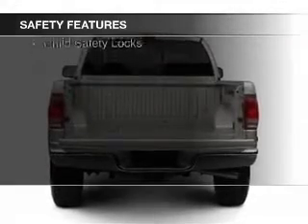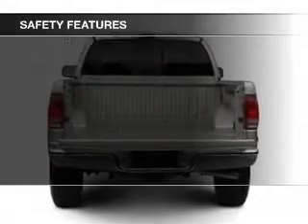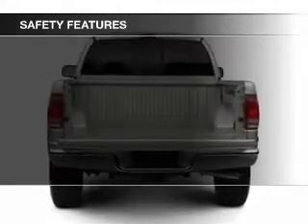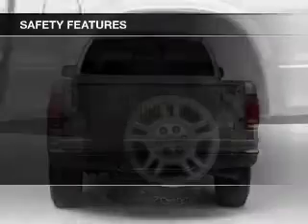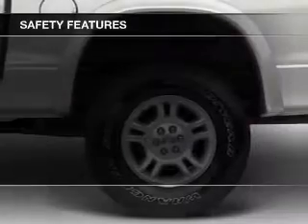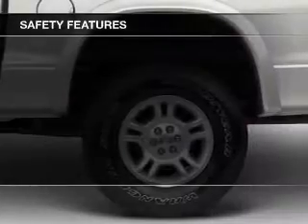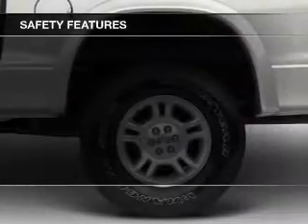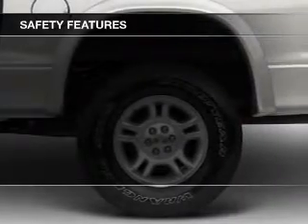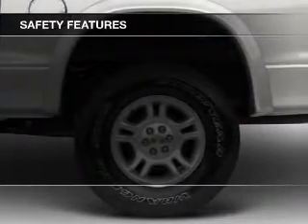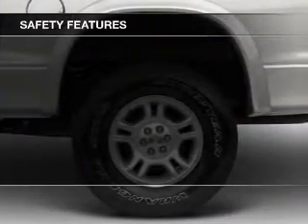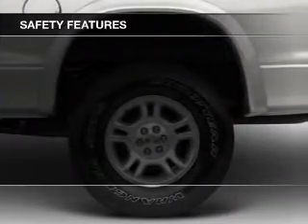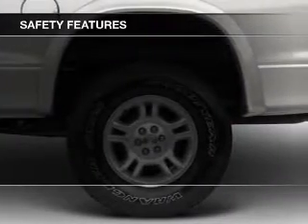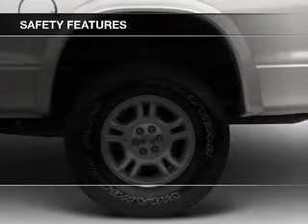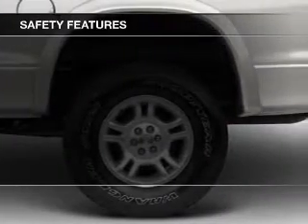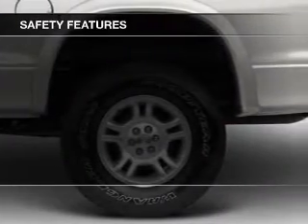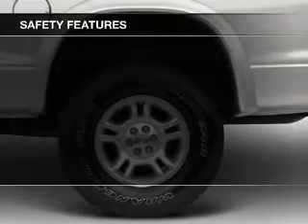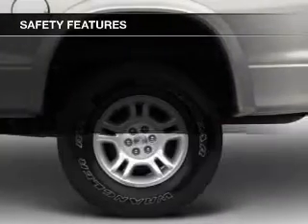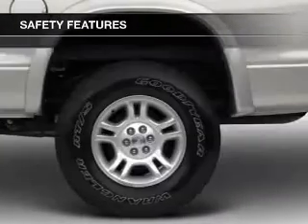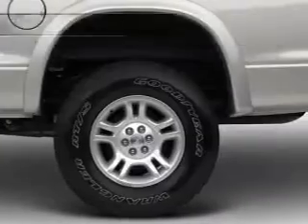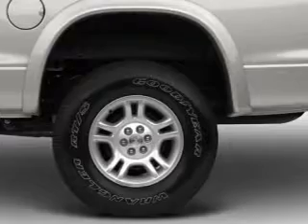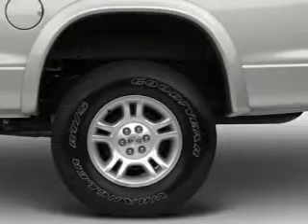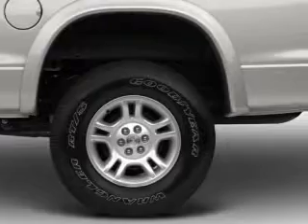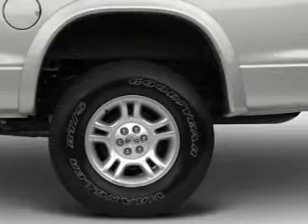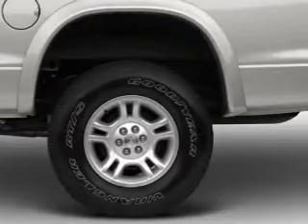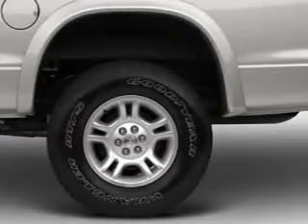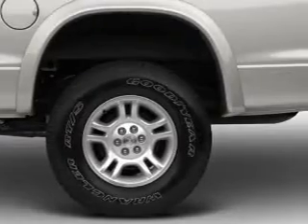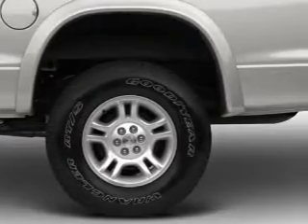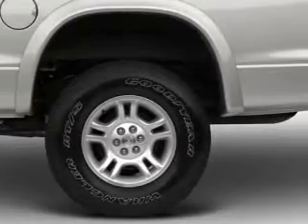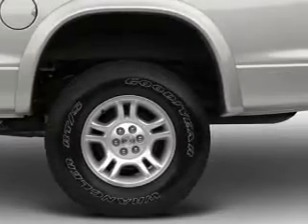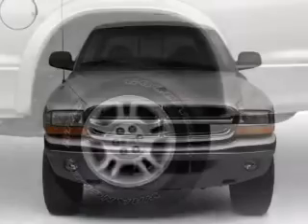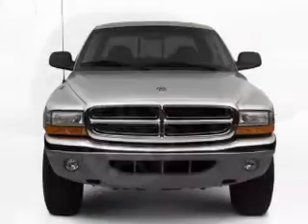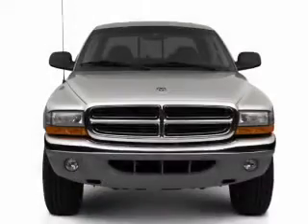A passenger airbag, front ventilated disc brakes, anti-lock brakes, child safety locks.